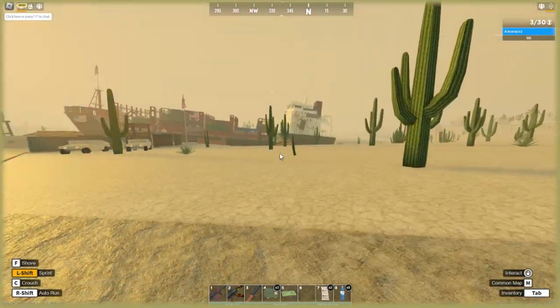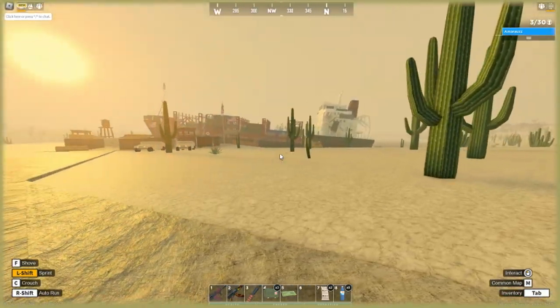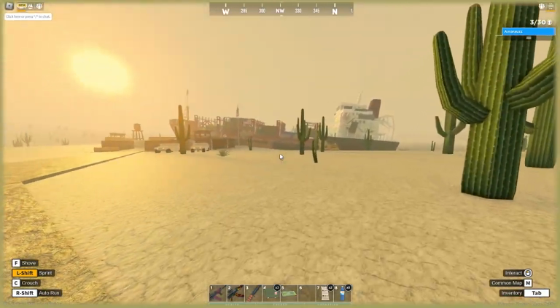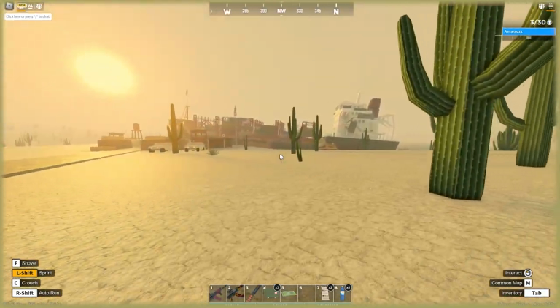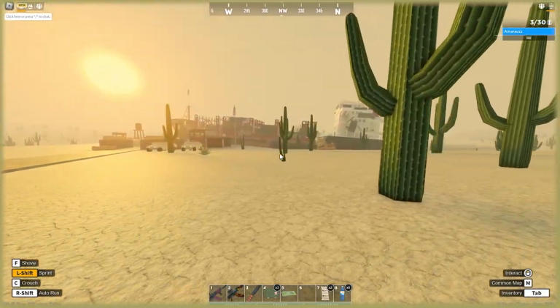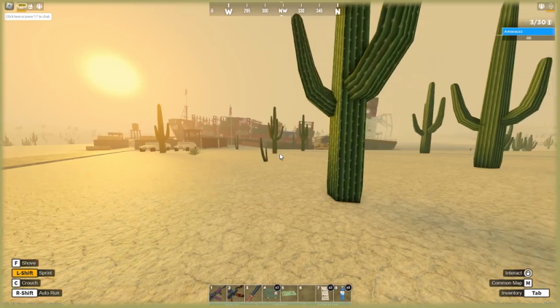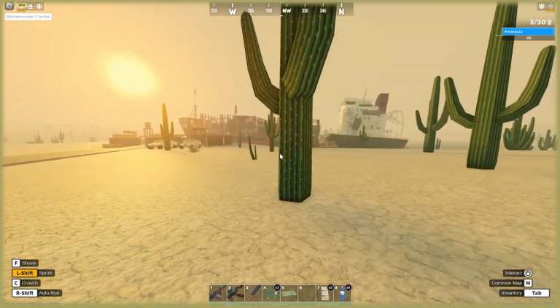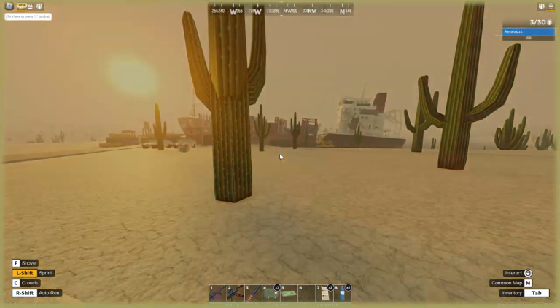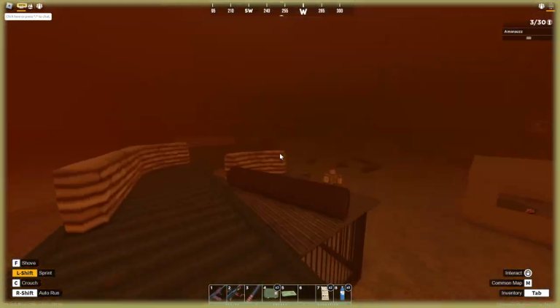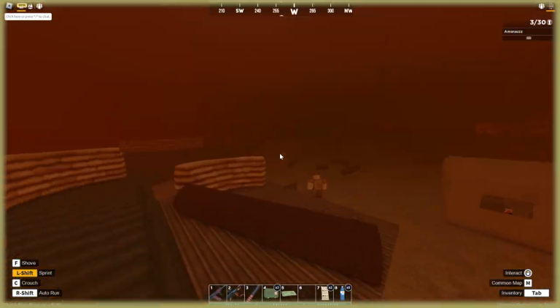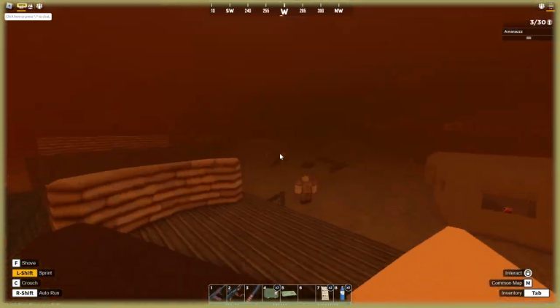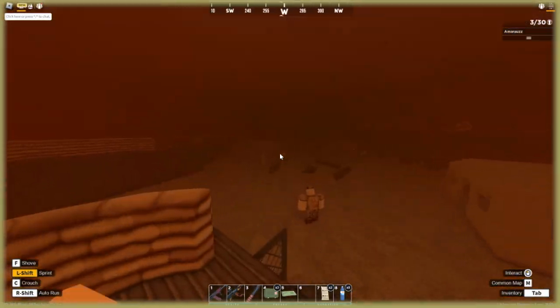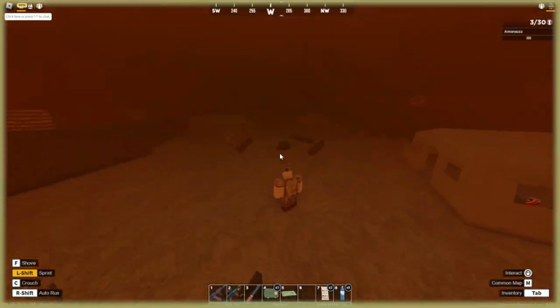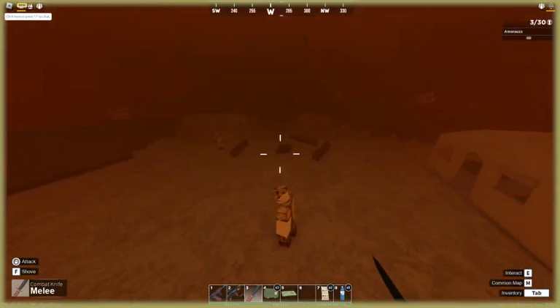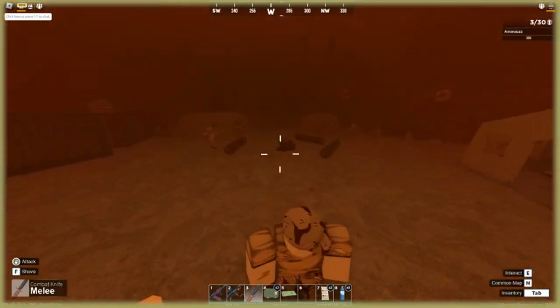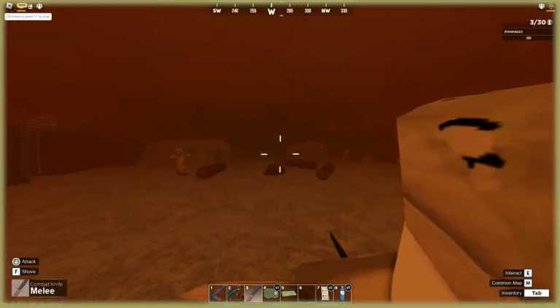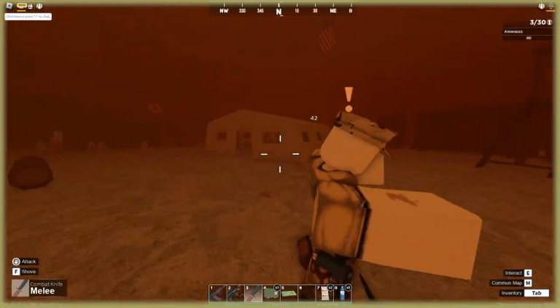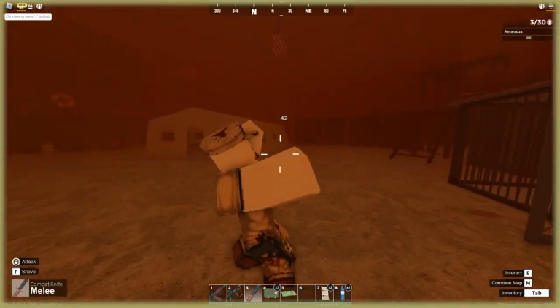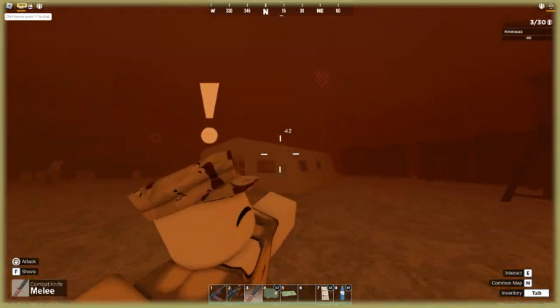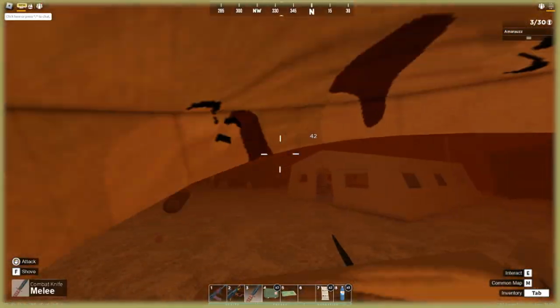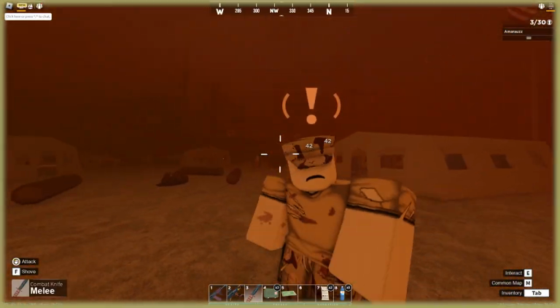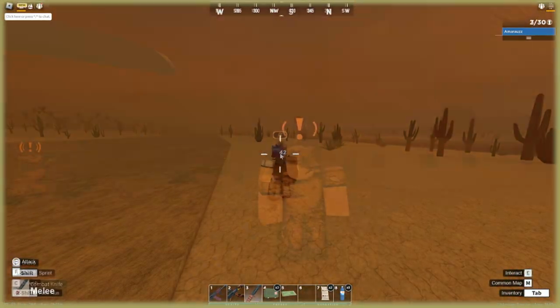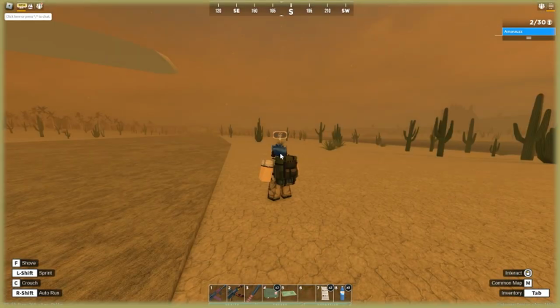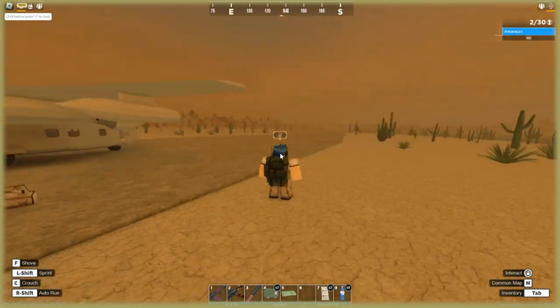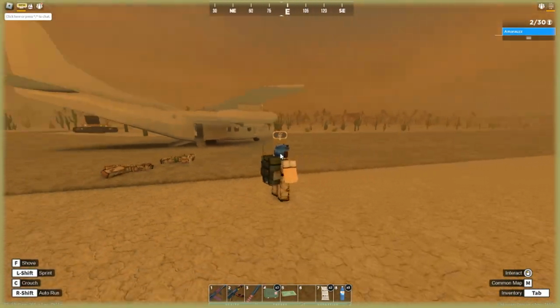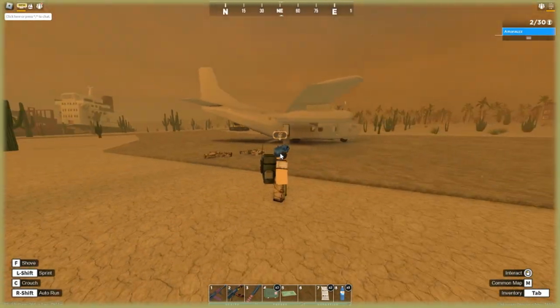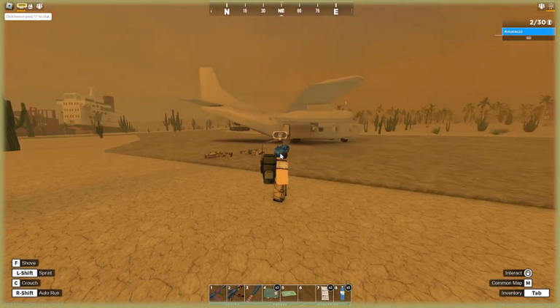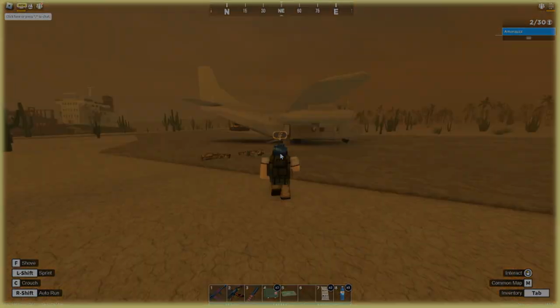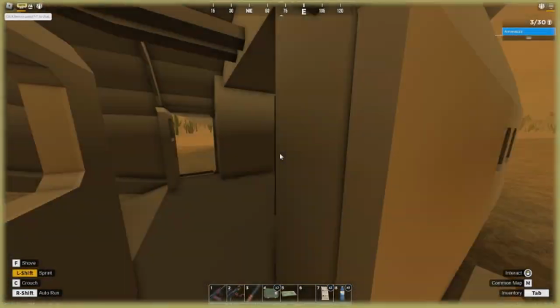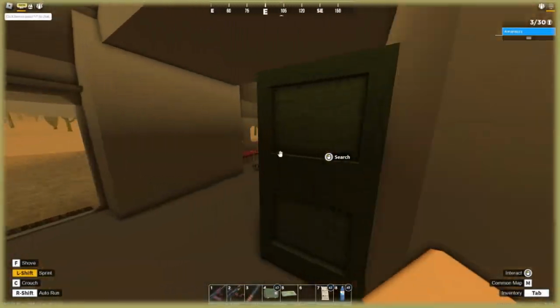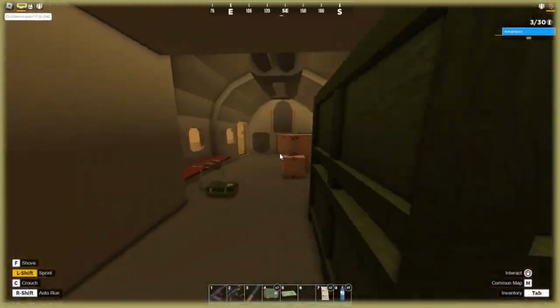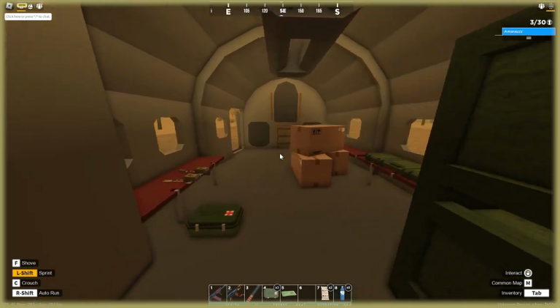Lastly, the military encampment is a beach cargo ship with some military tents beside a runway with a small cargo plane.